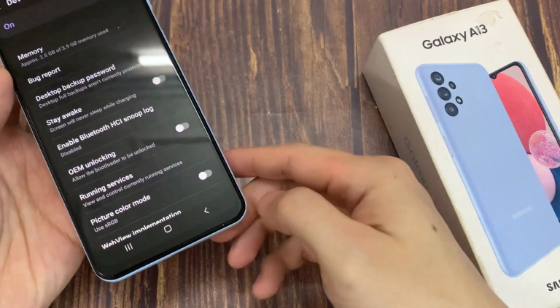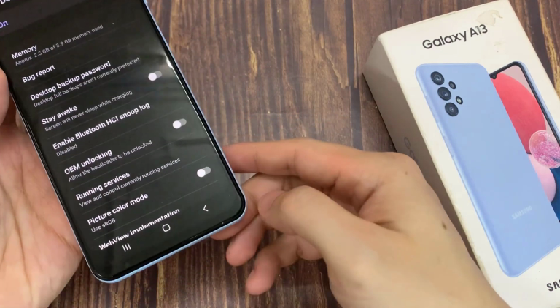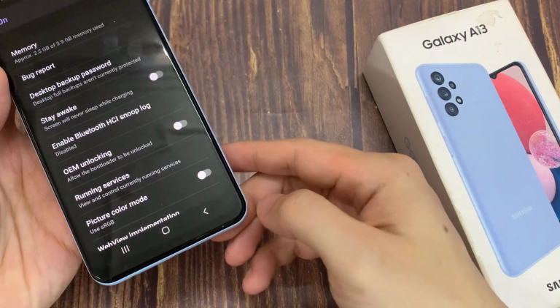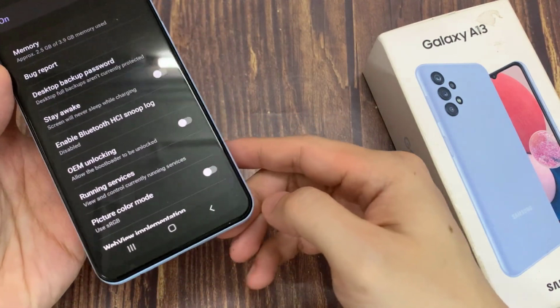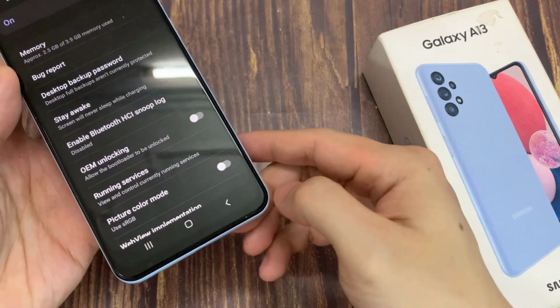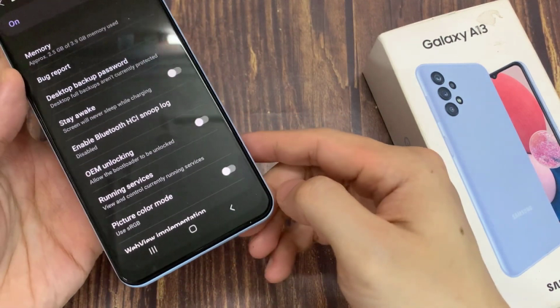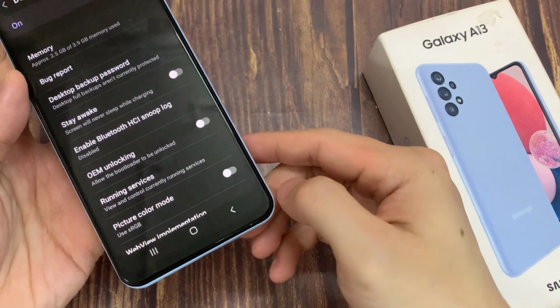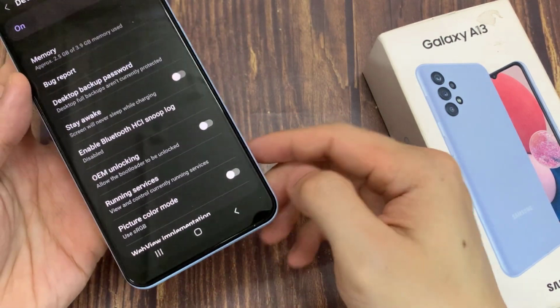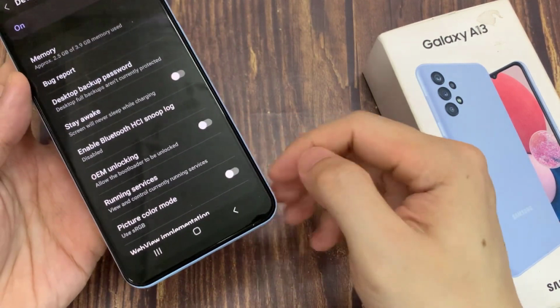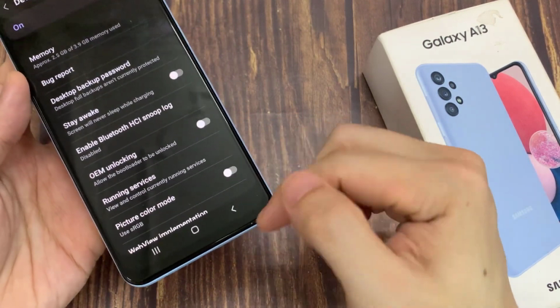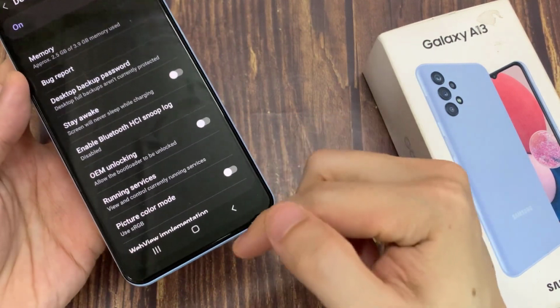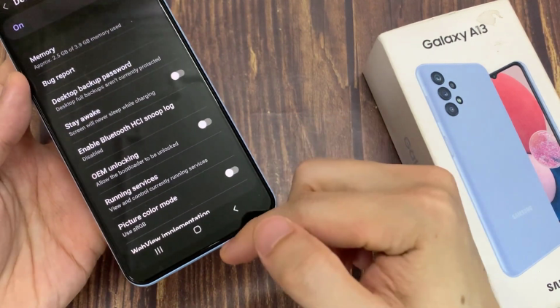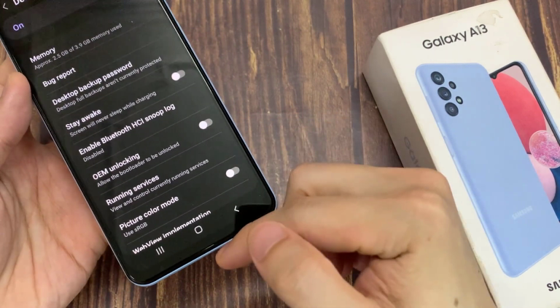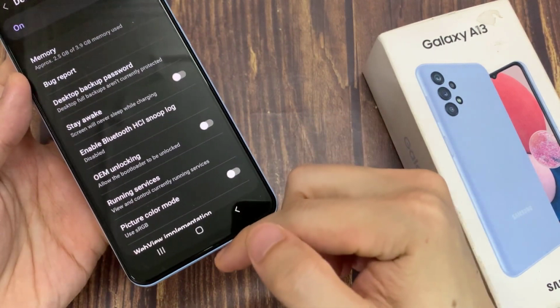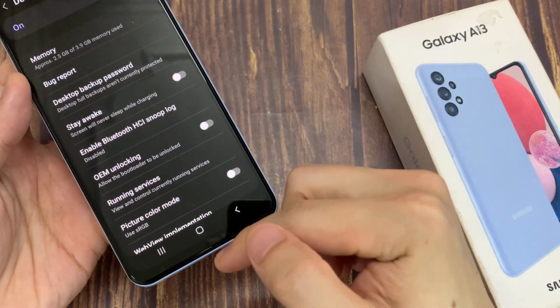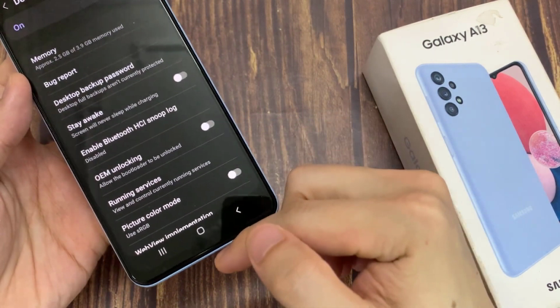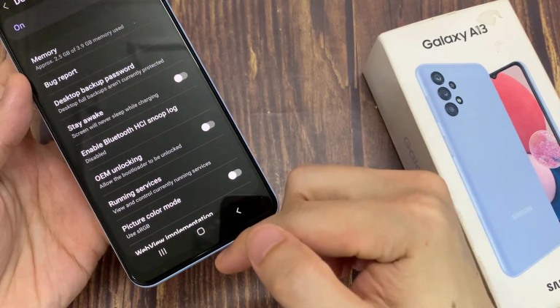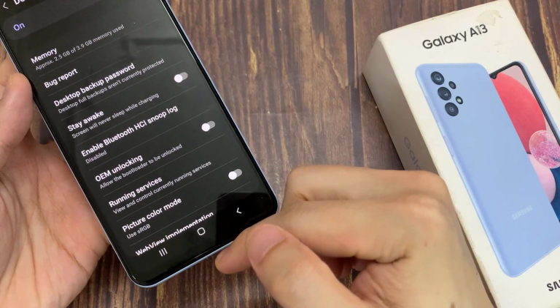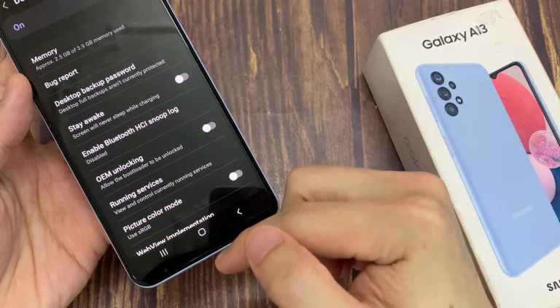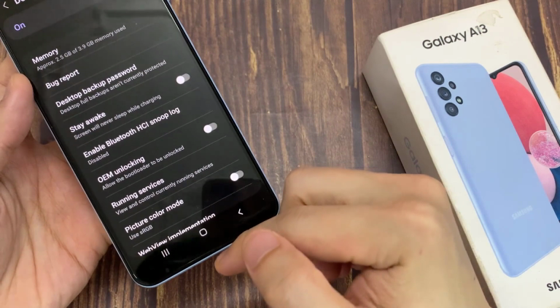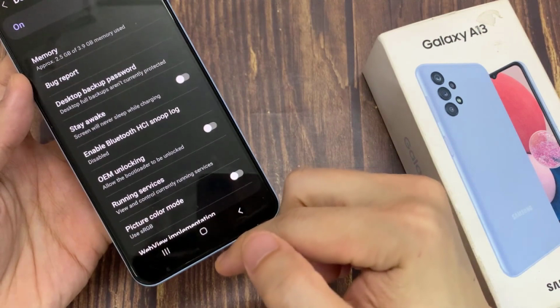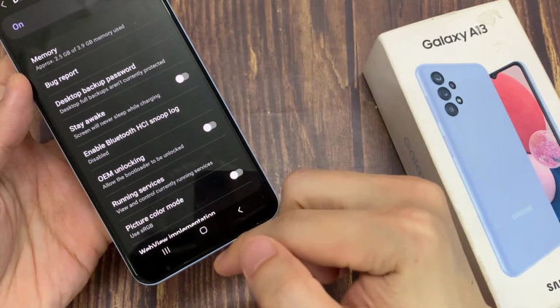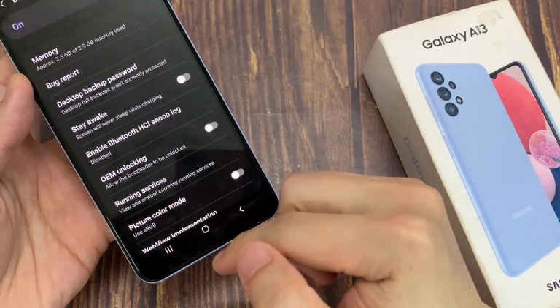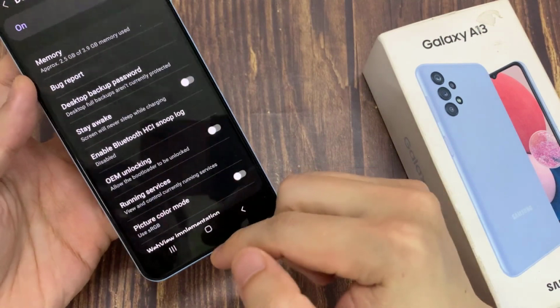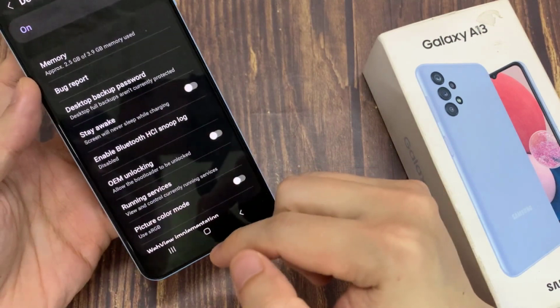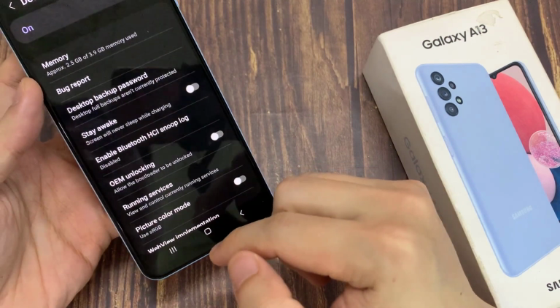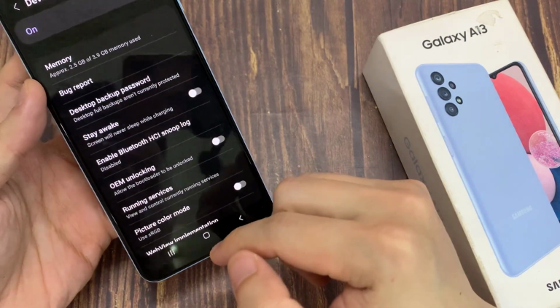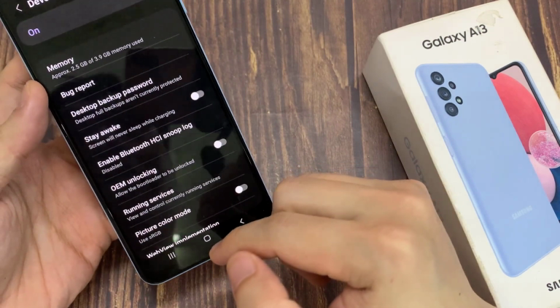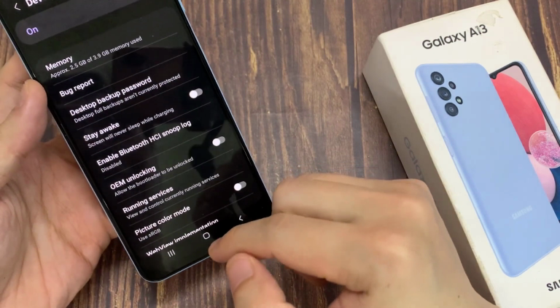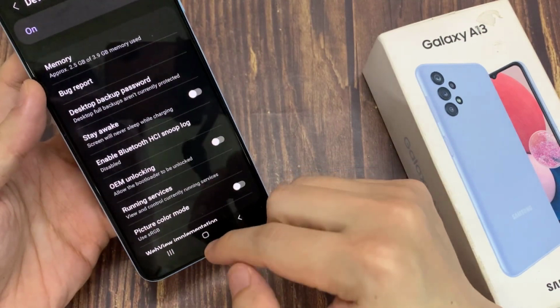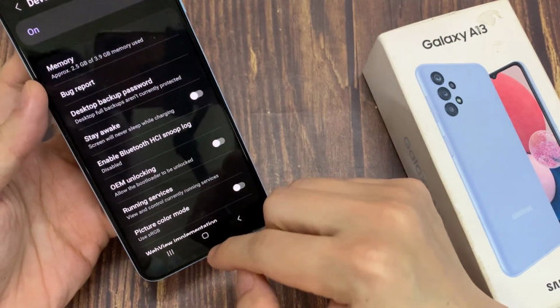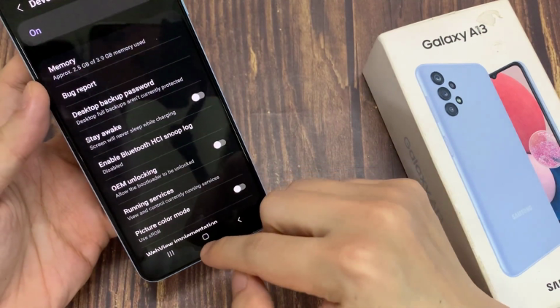And those are the three things you could try to fix your screen won't turn off on your Samsung Android phone.